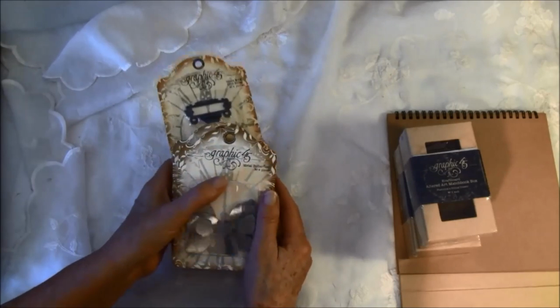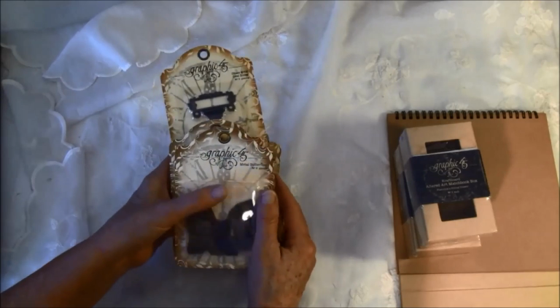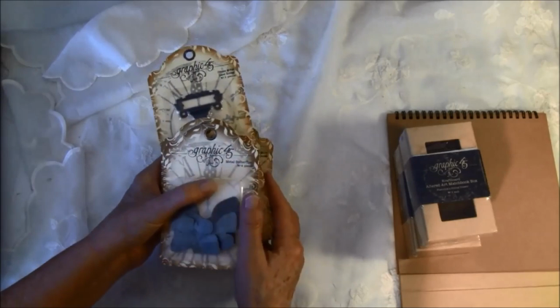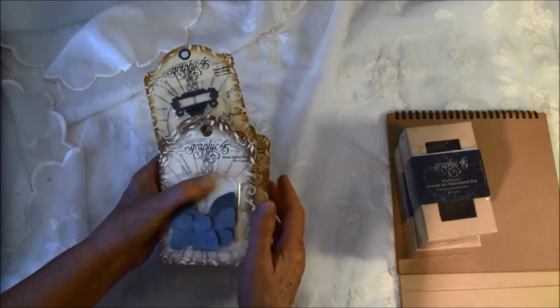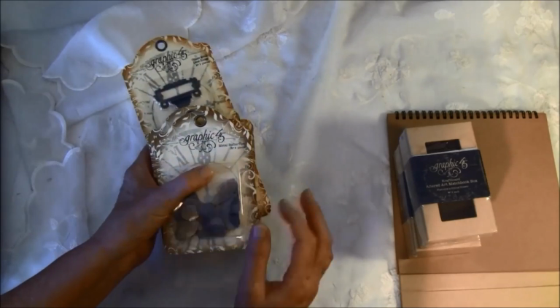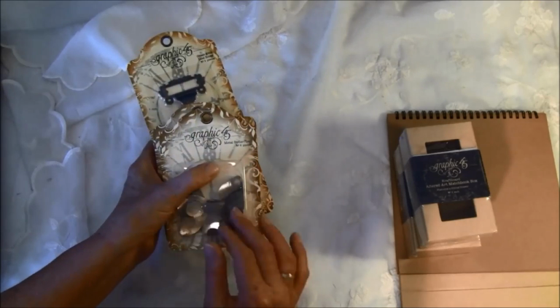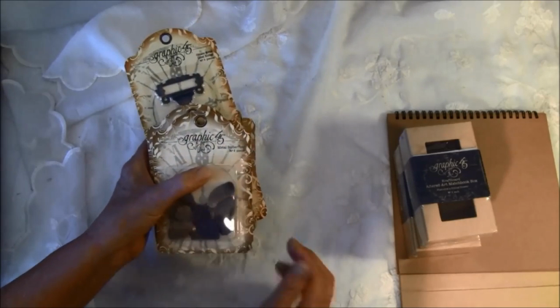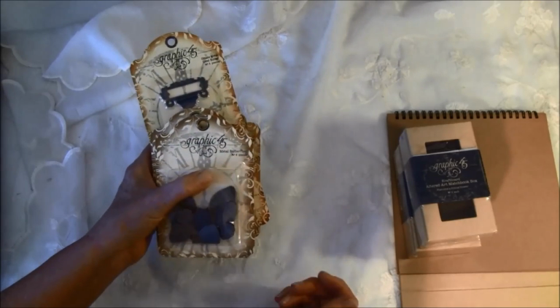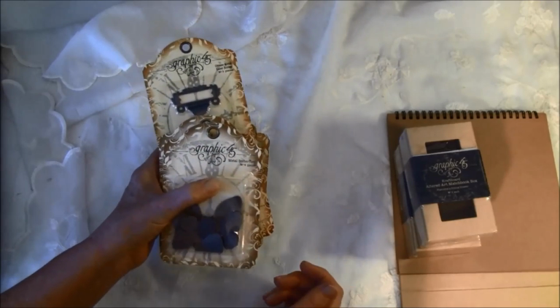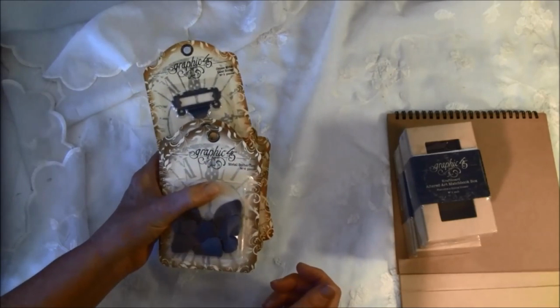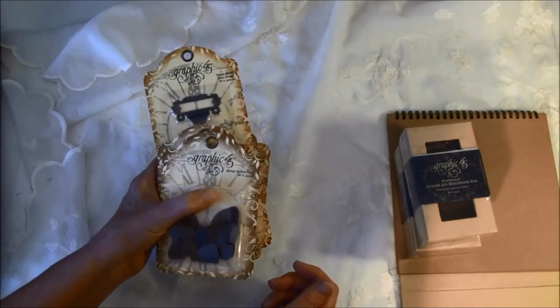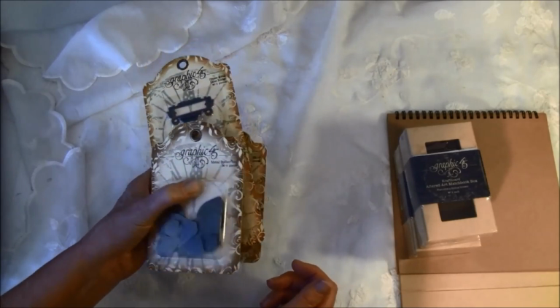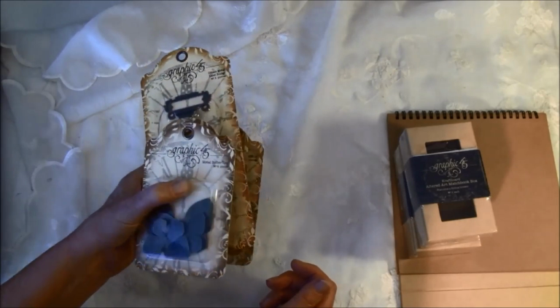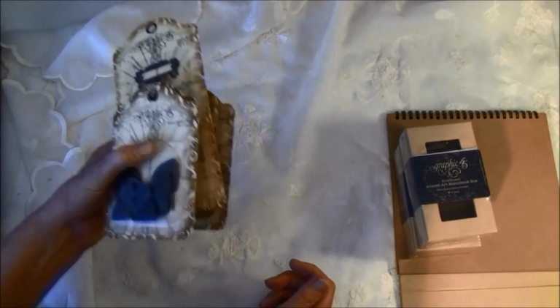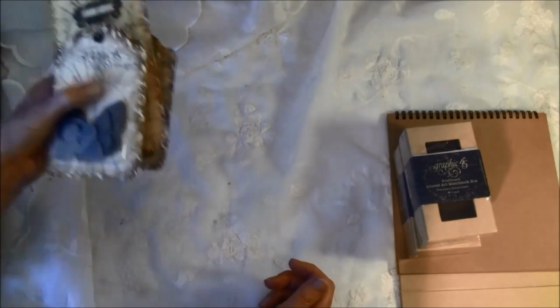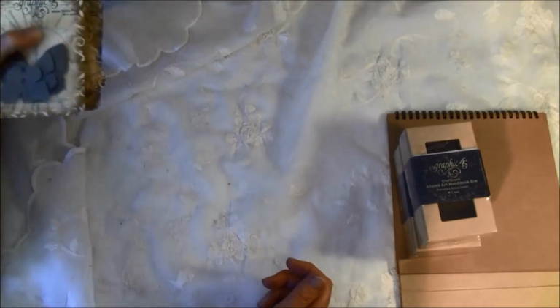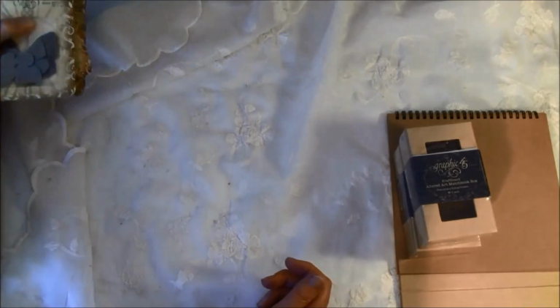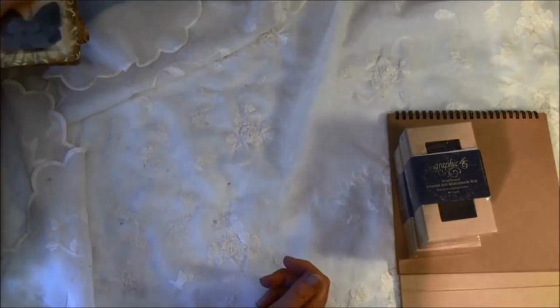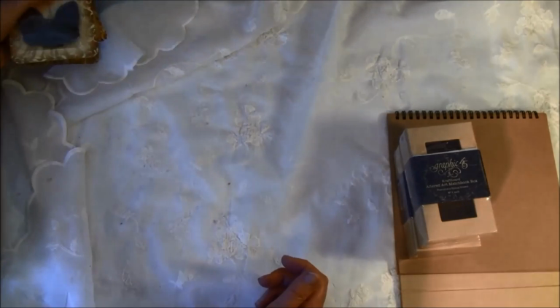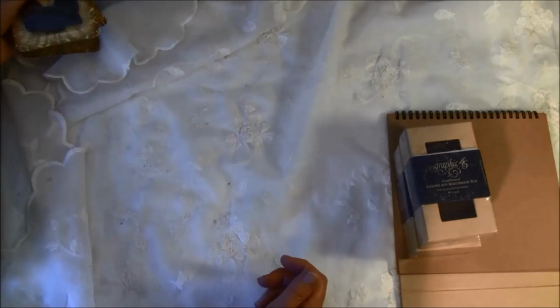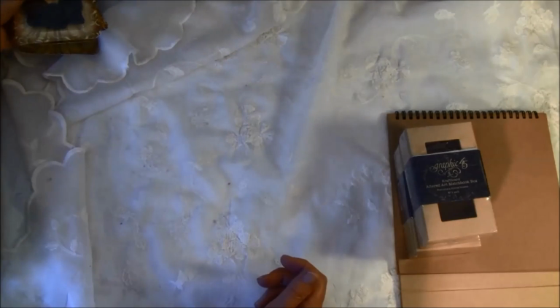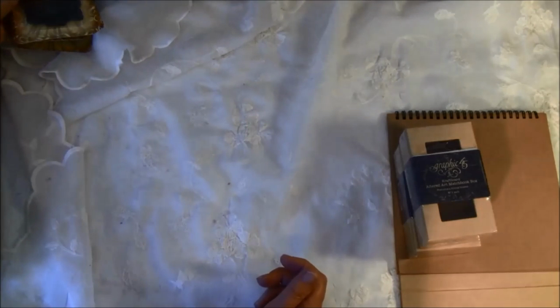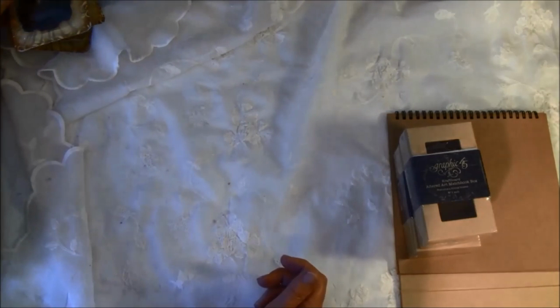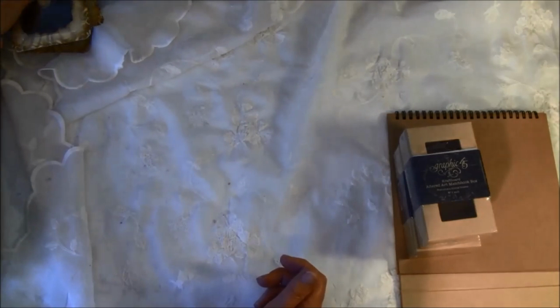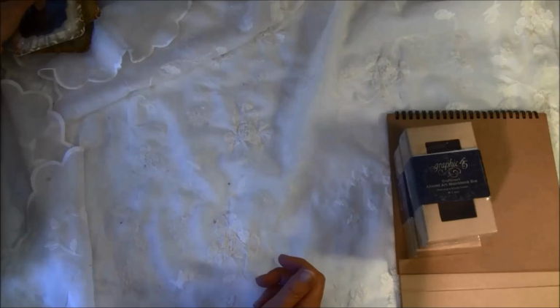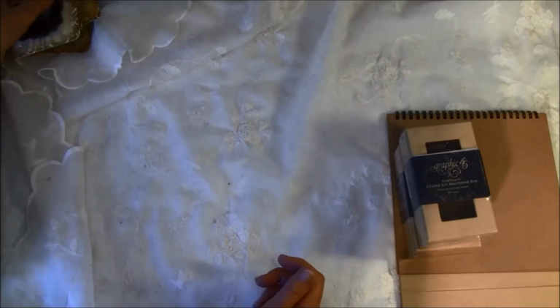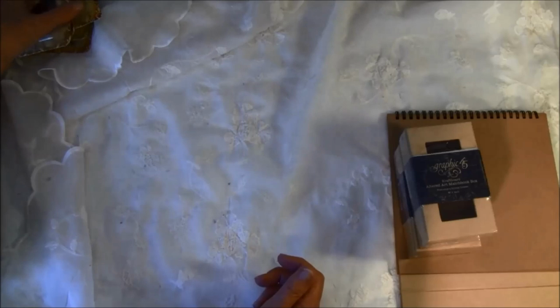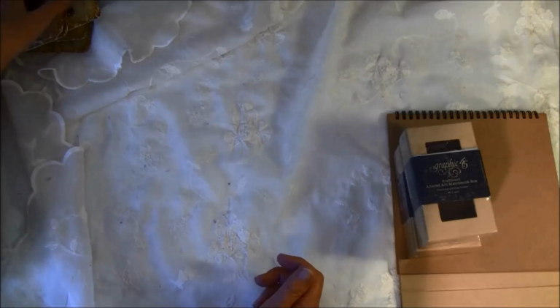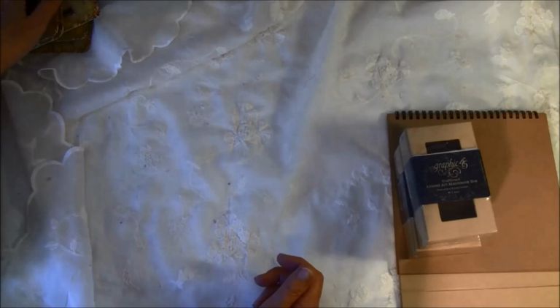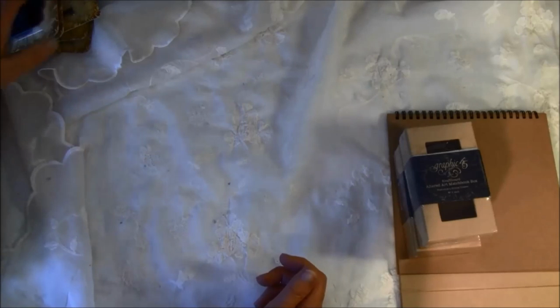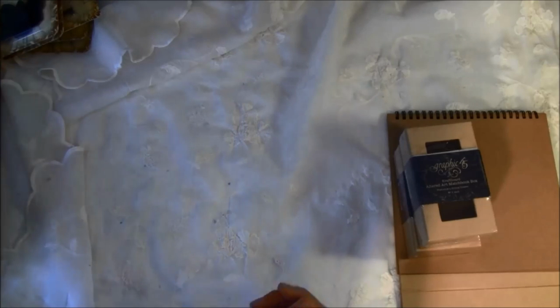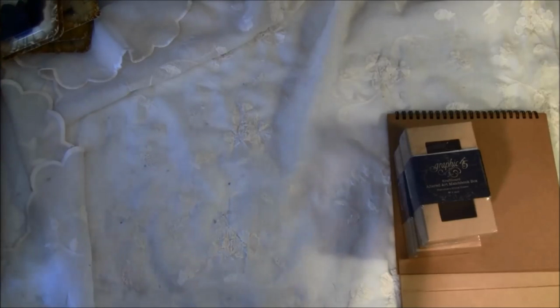There's the ornate metal label holder and also some more butterflies. These are really fun to alter — I used them a lot before but lately I haven't, and I think I have to use them again. They are so fun to play with. Now I'll show you the other goodies I got.